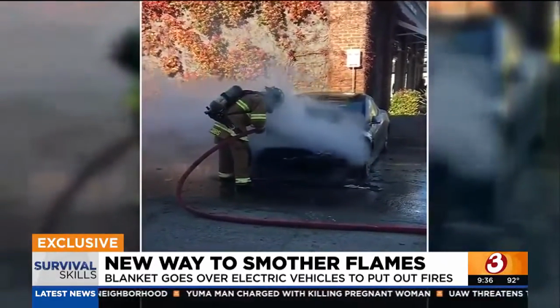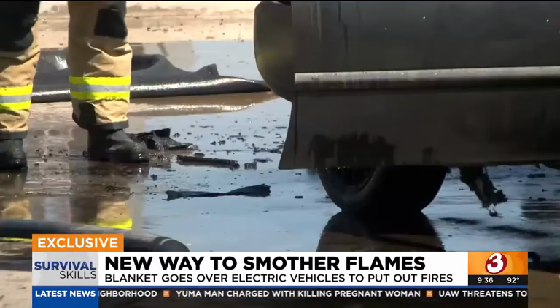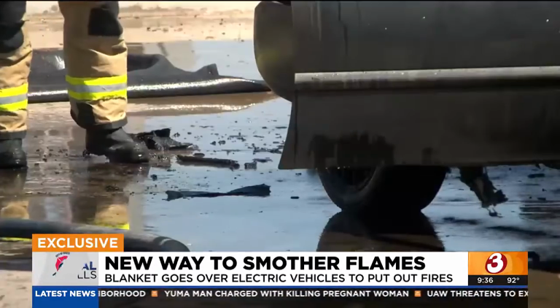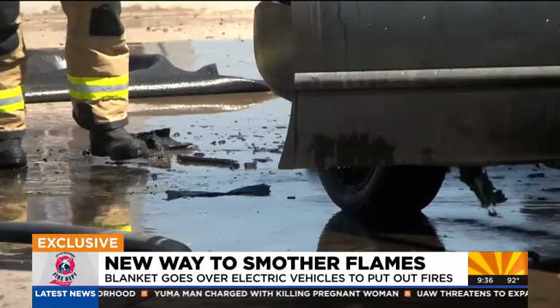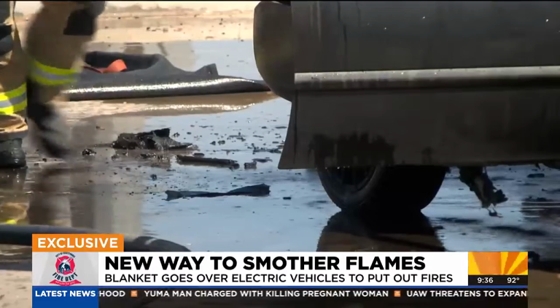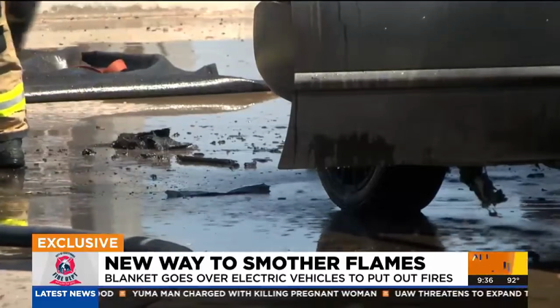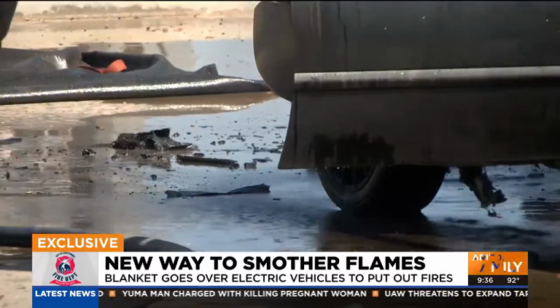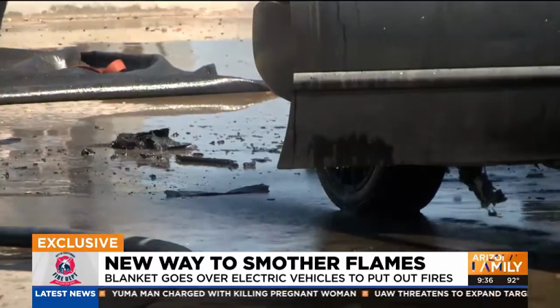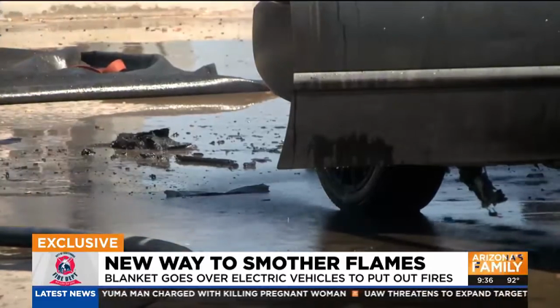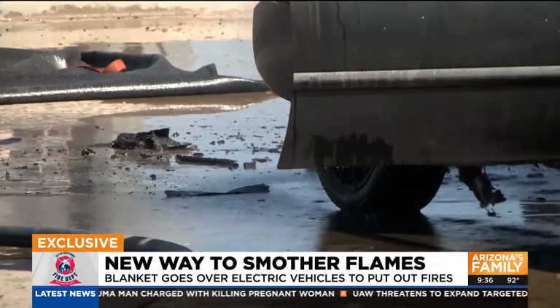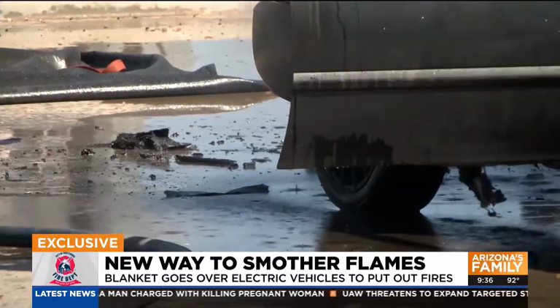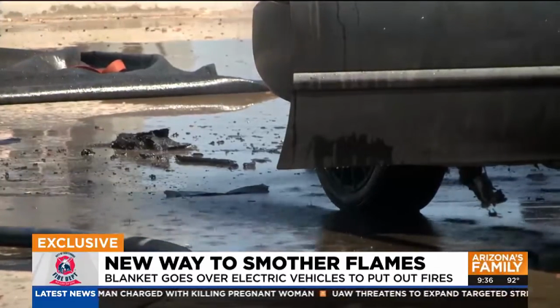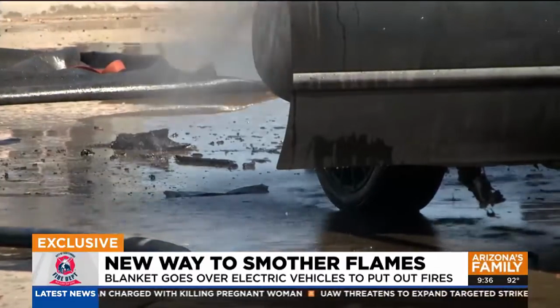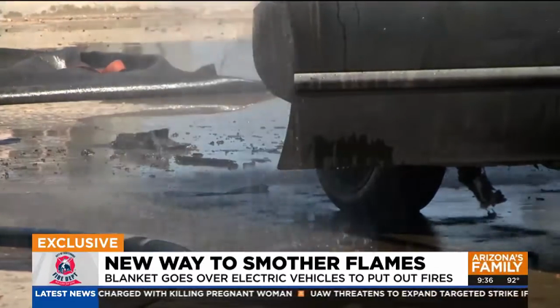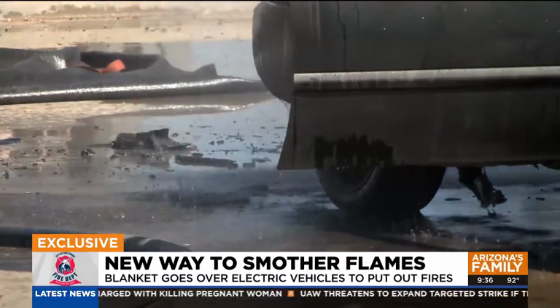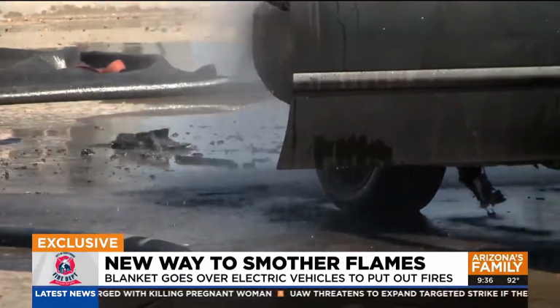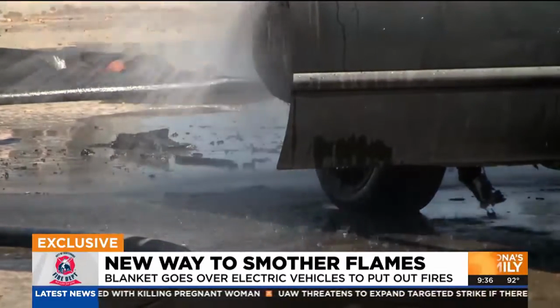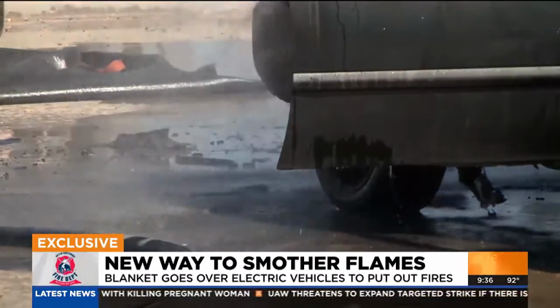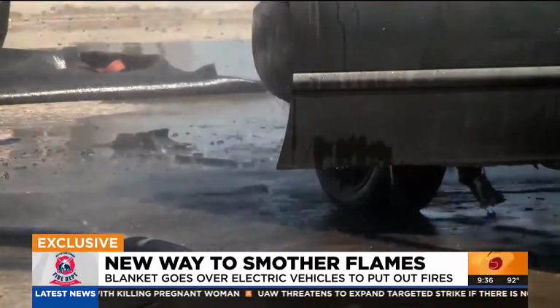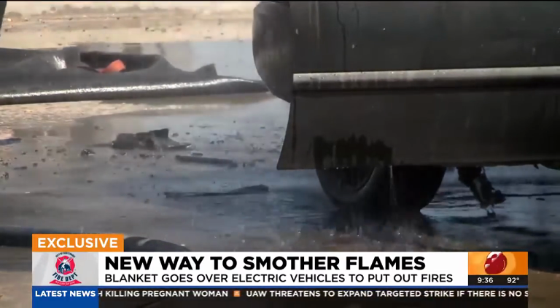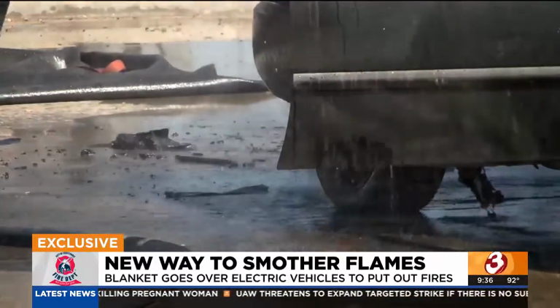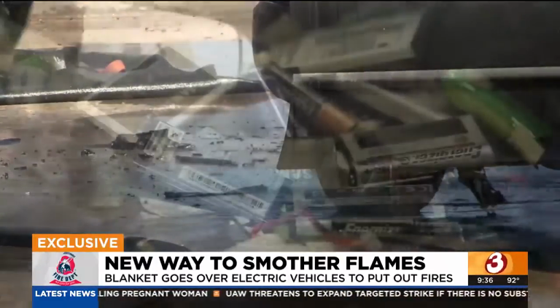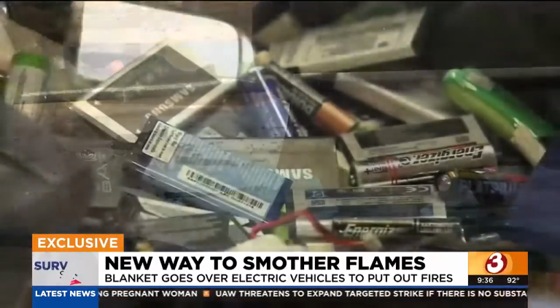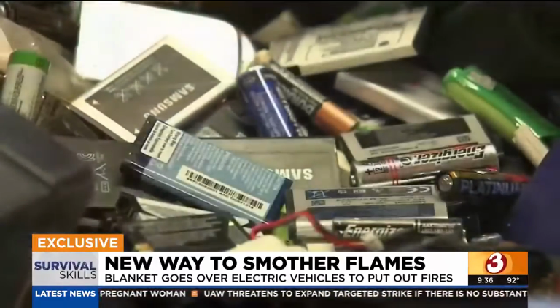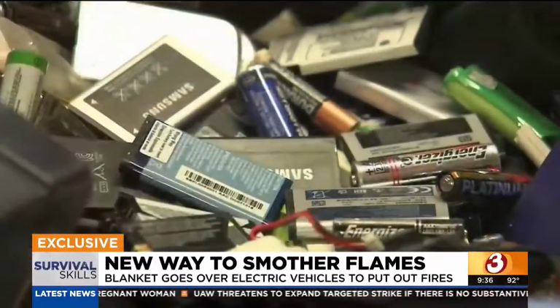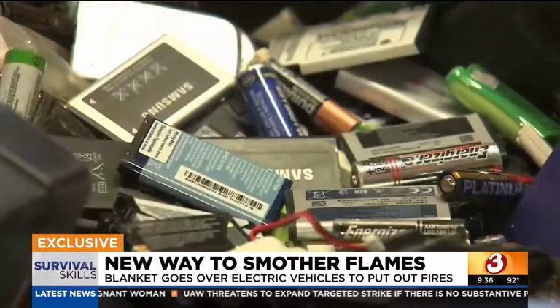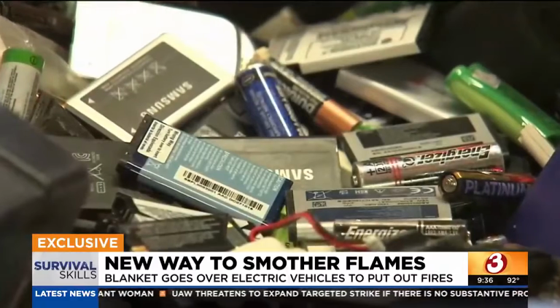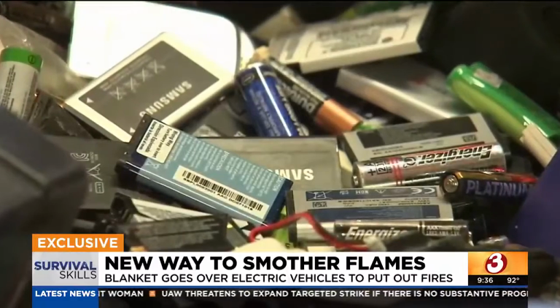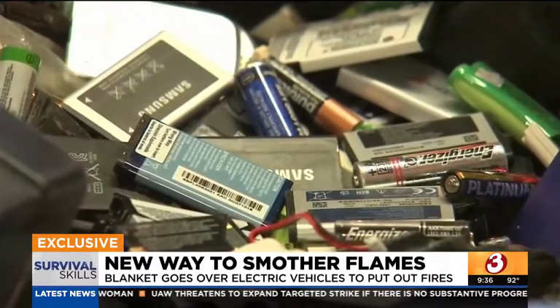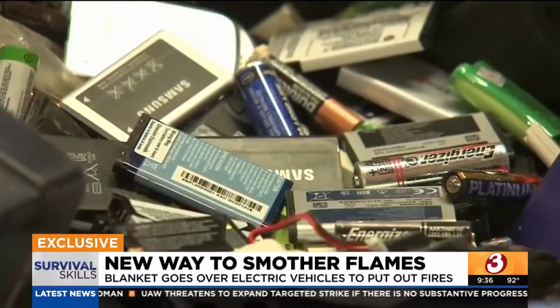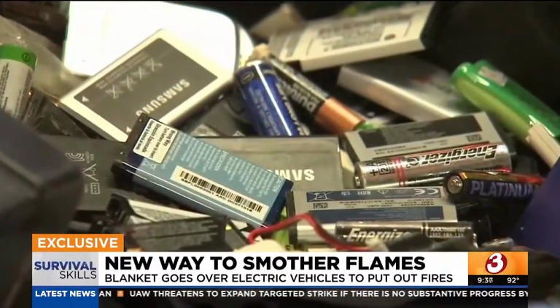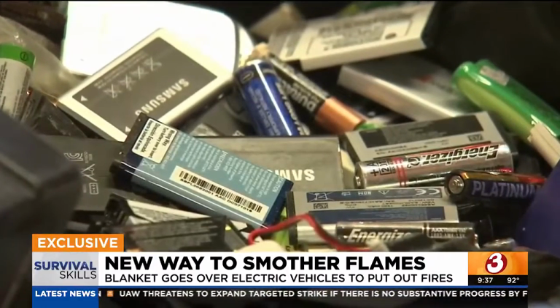Not only do these fires take up lots of resources — a lot of electric vehicle fires that we're having are really time-consuming. It takes a lot of water to put them out. They can also be extremely toxic.